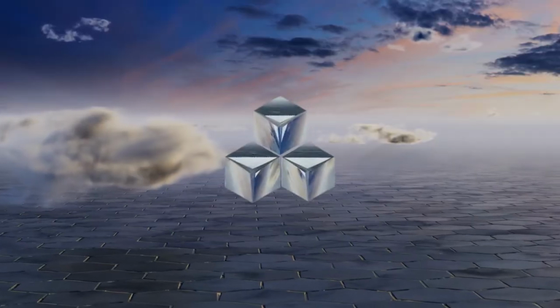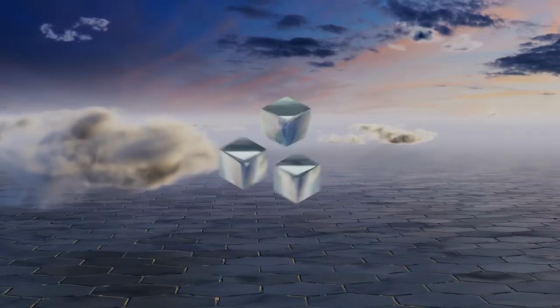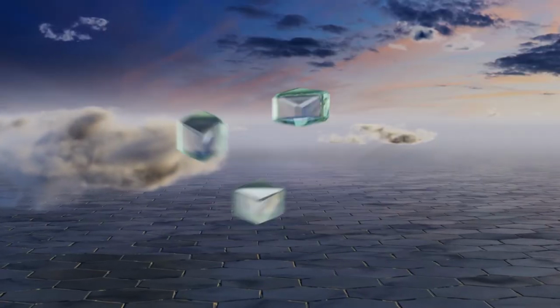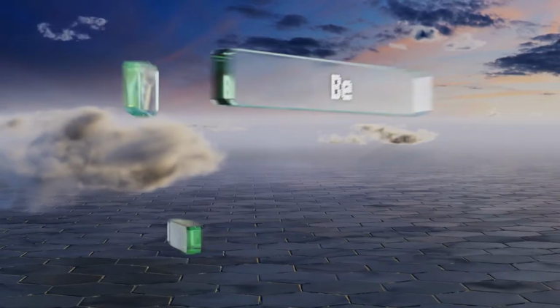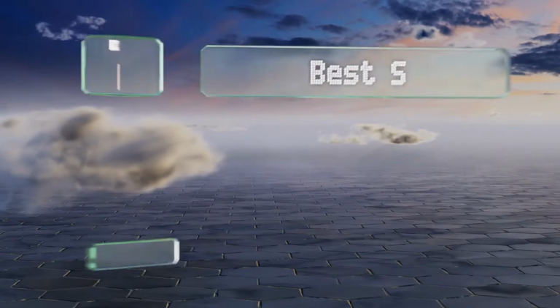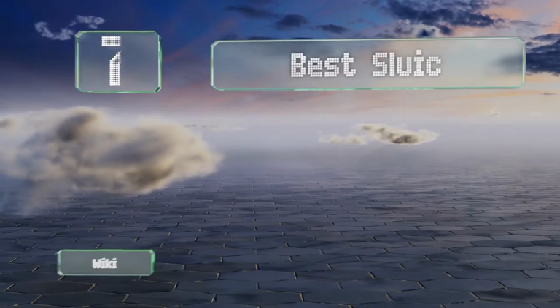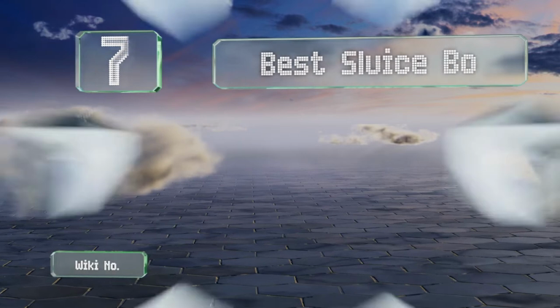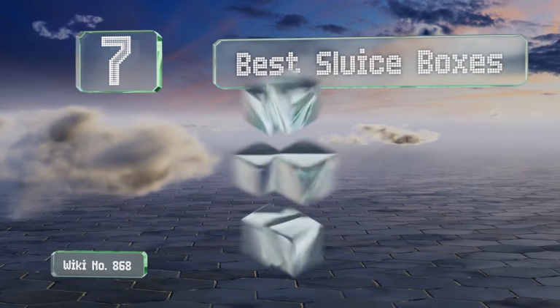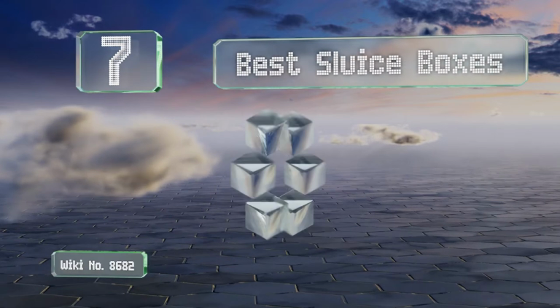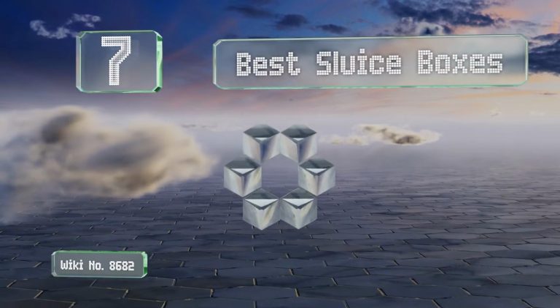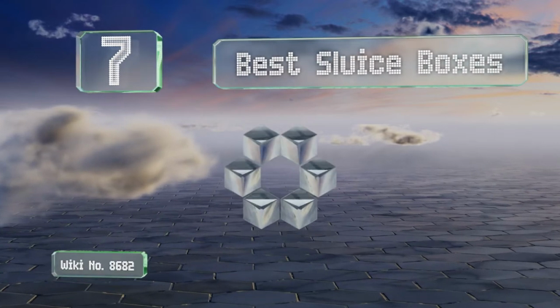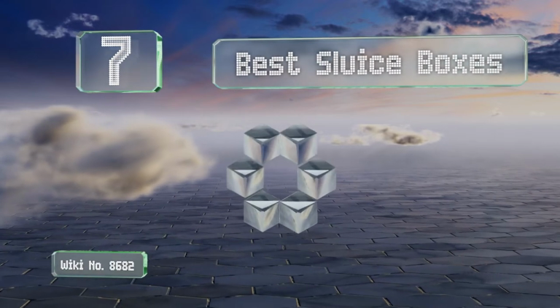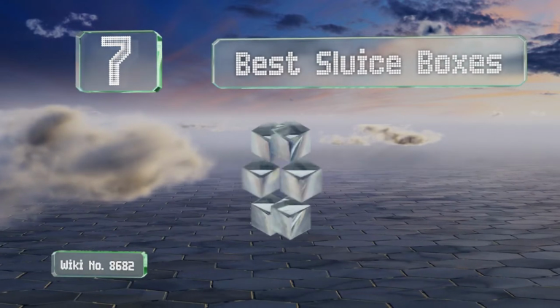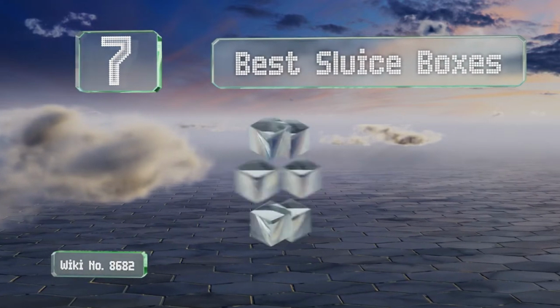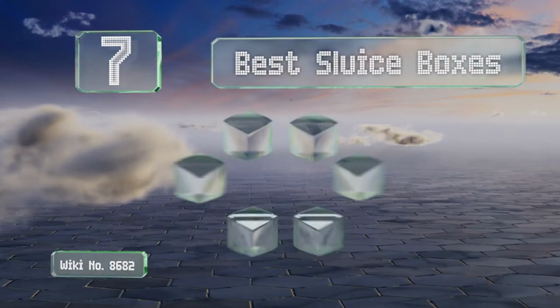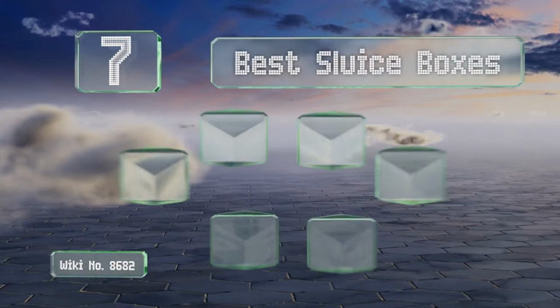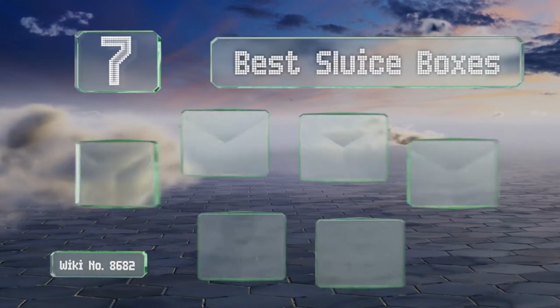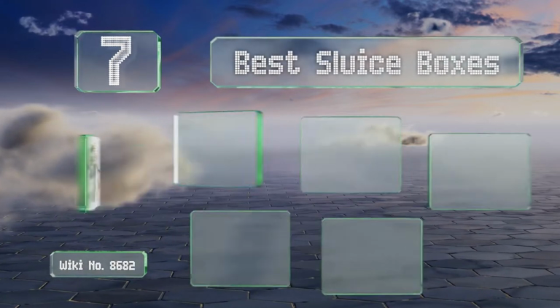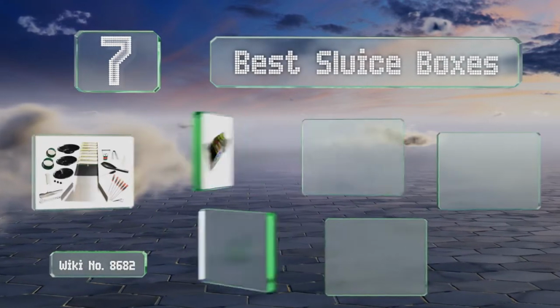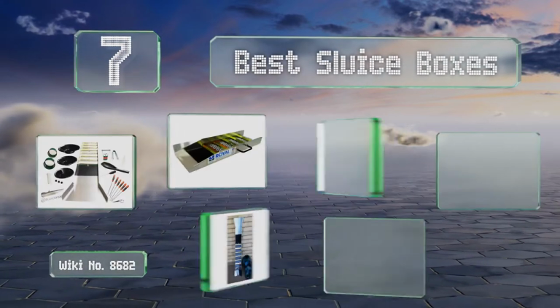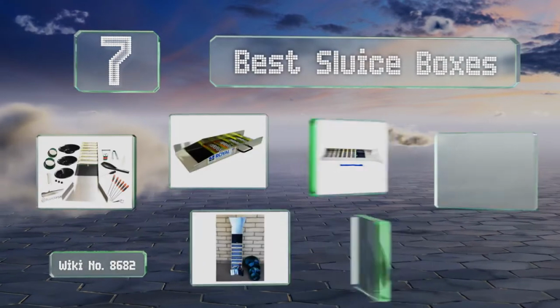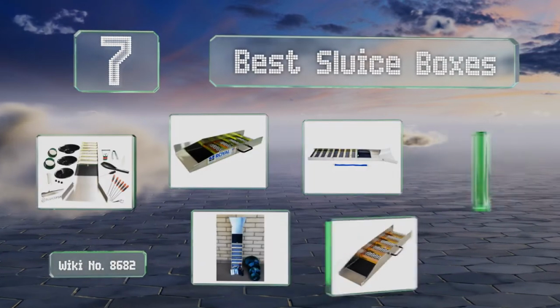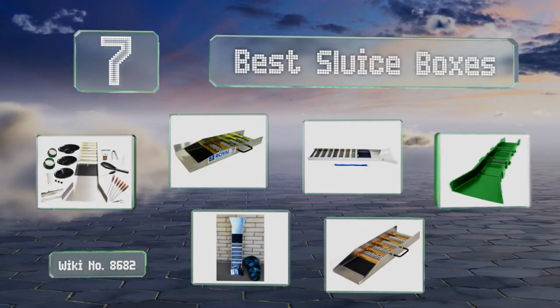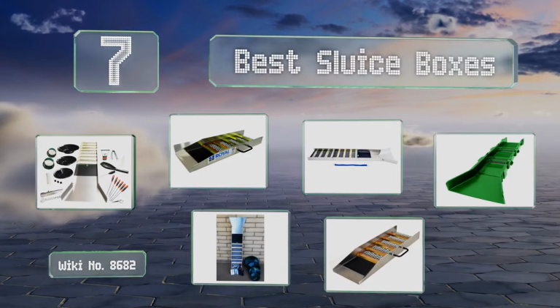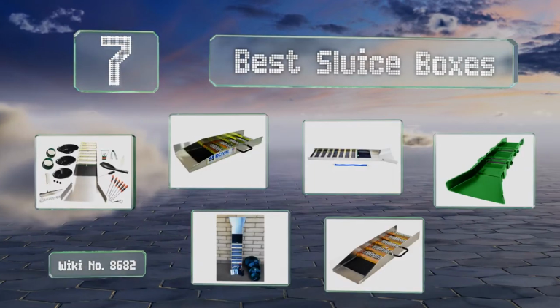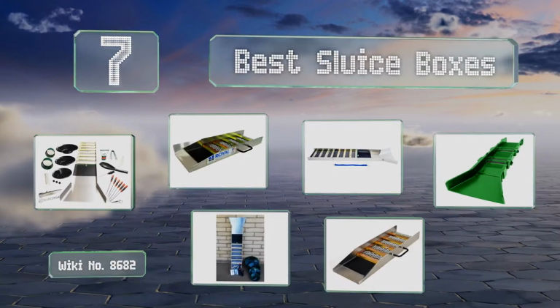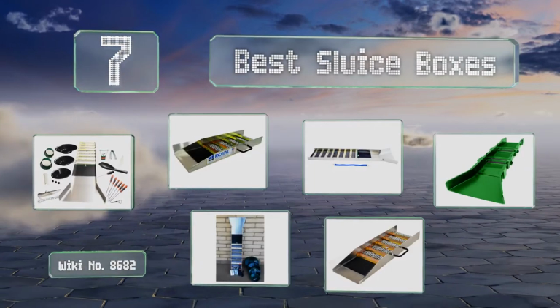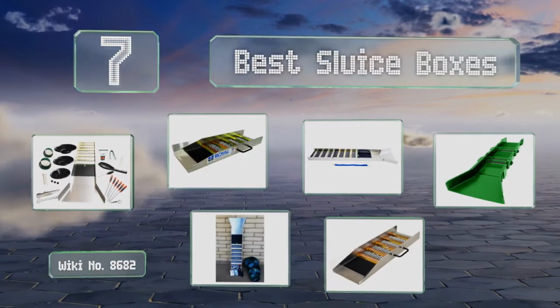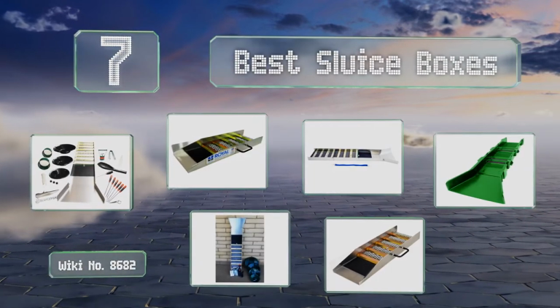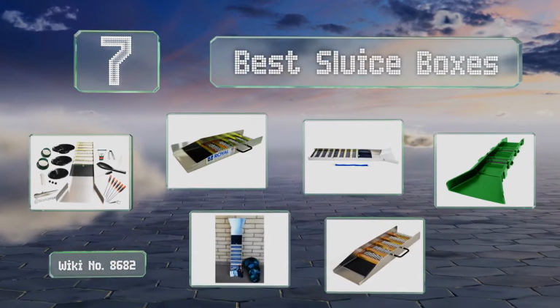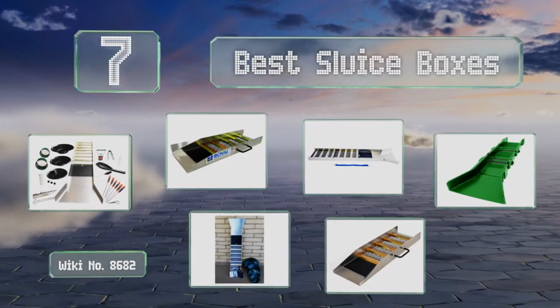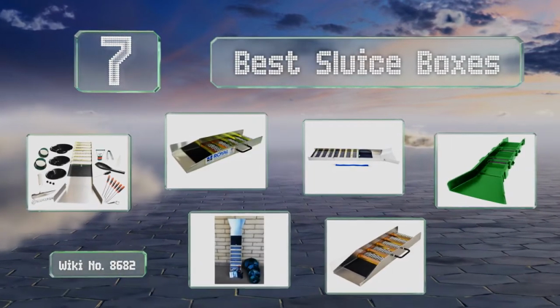EasyVid presents the 7 best sluice boxes. Let's get started with the list.